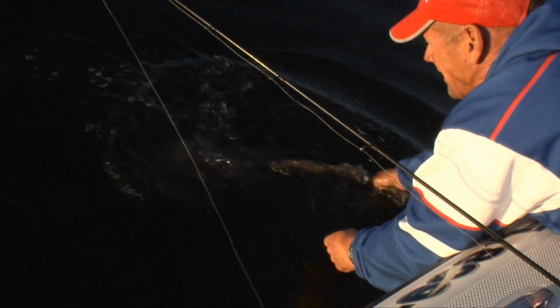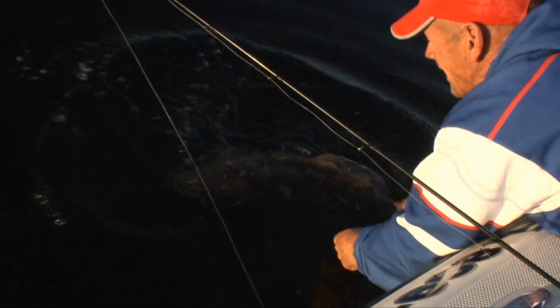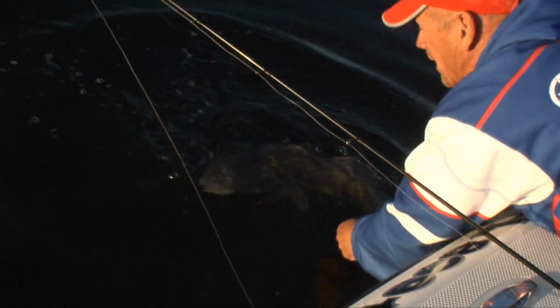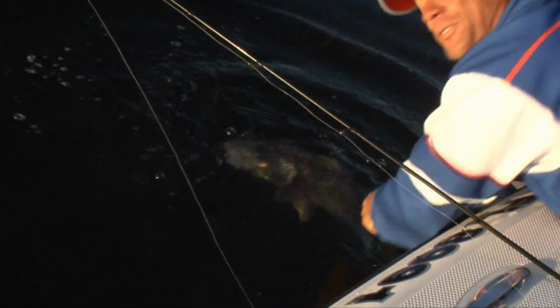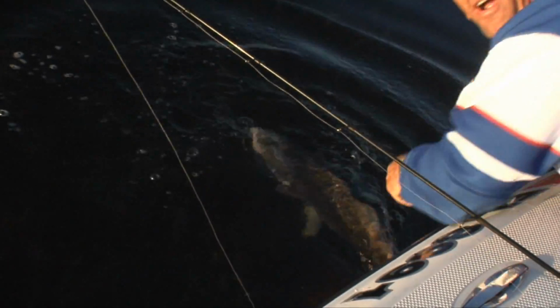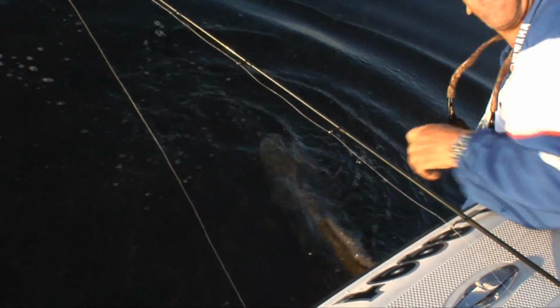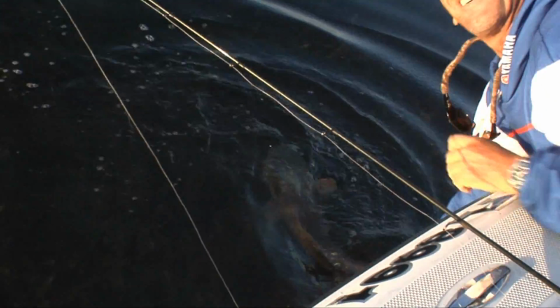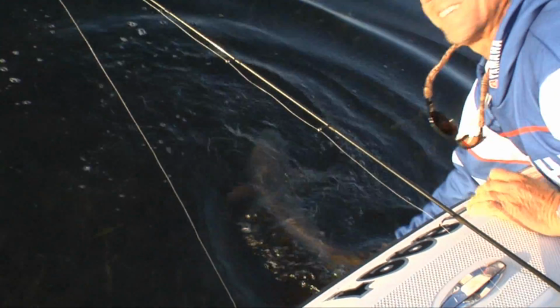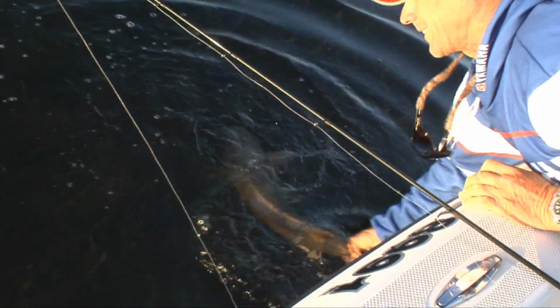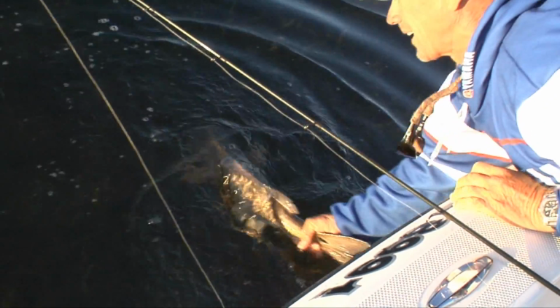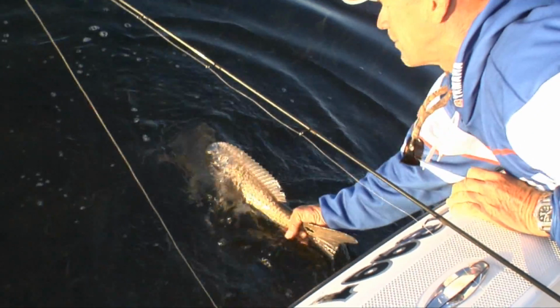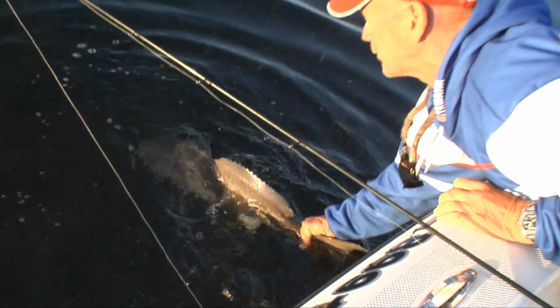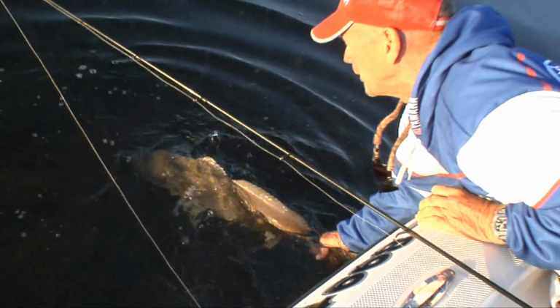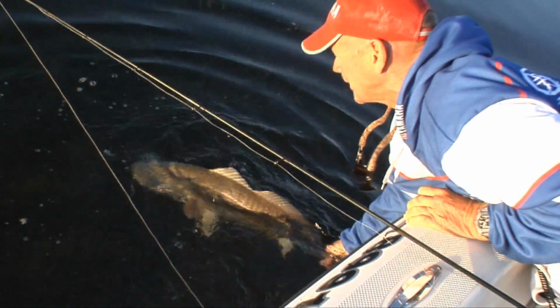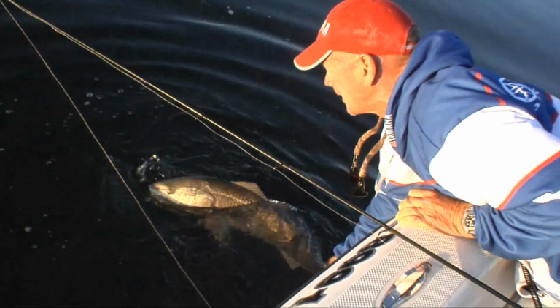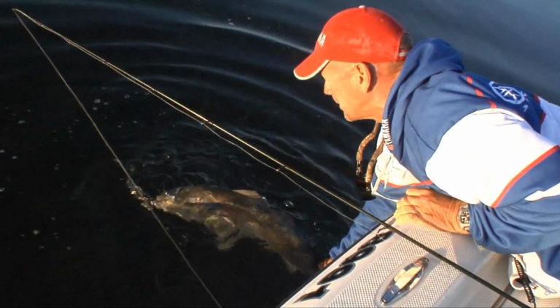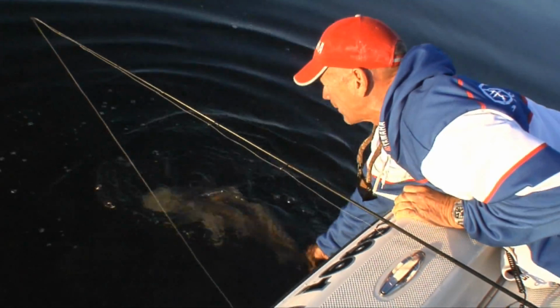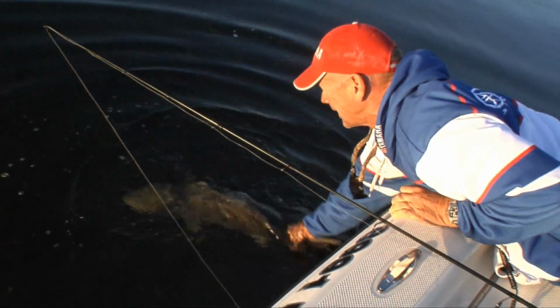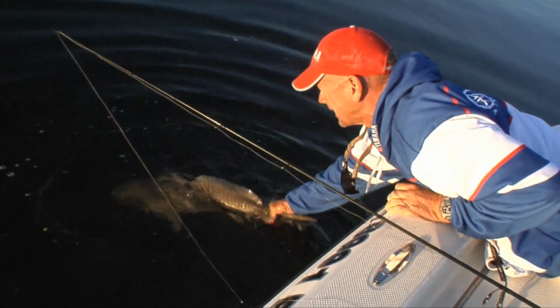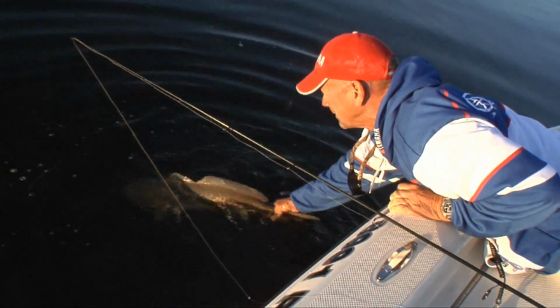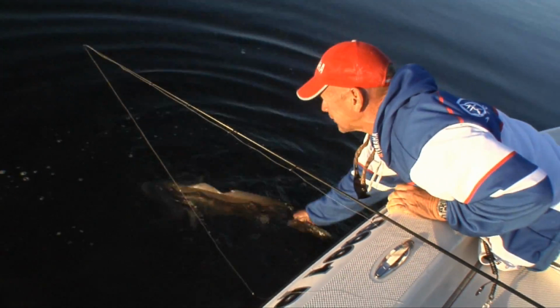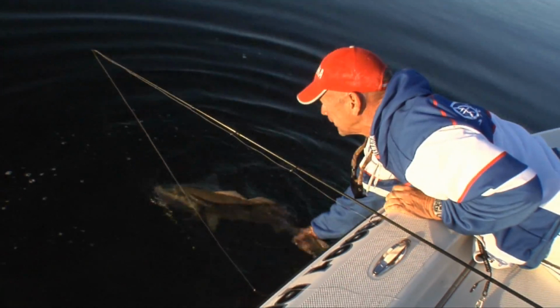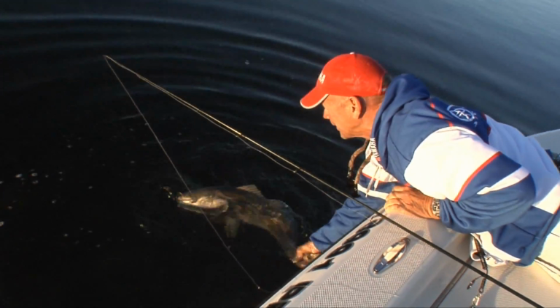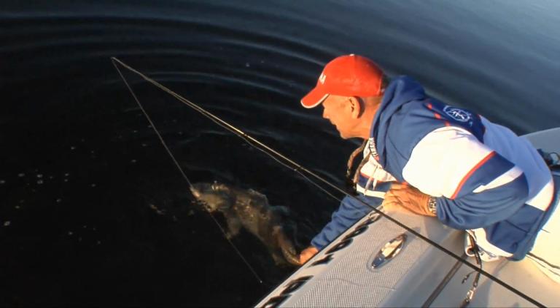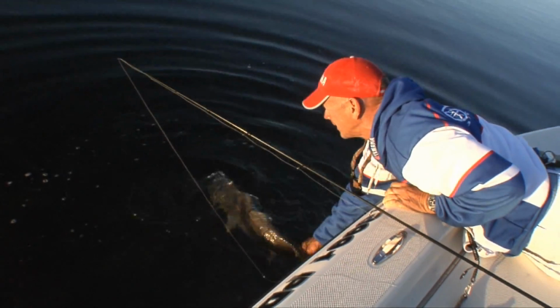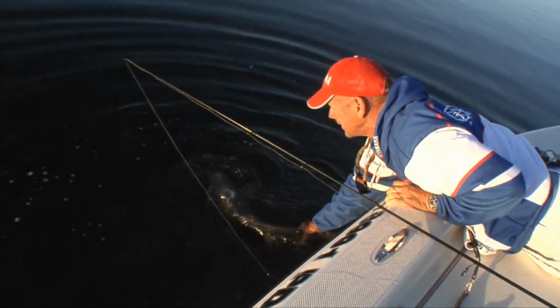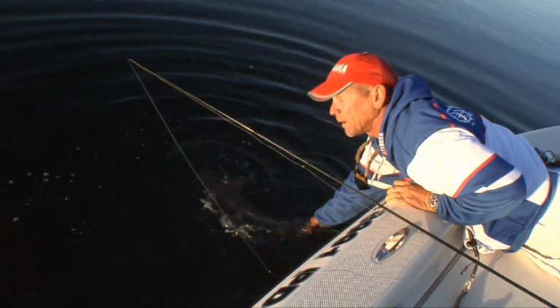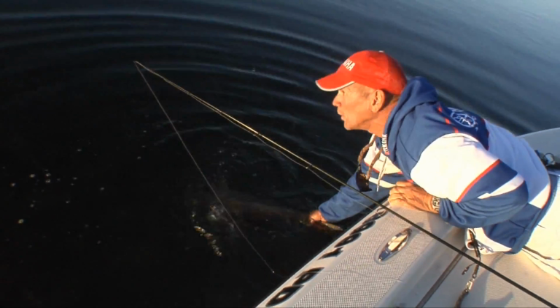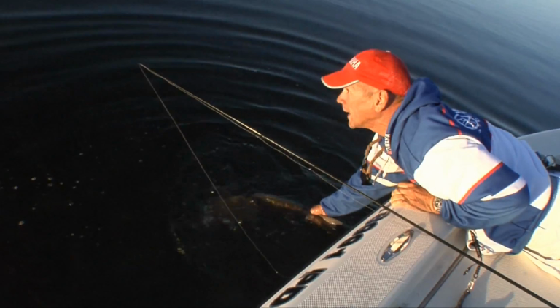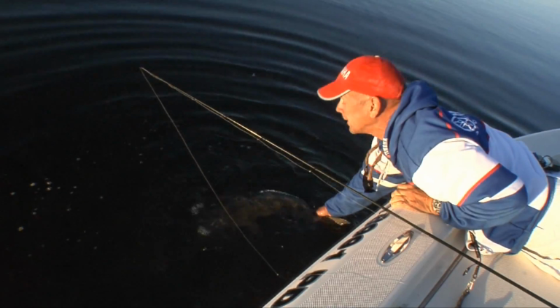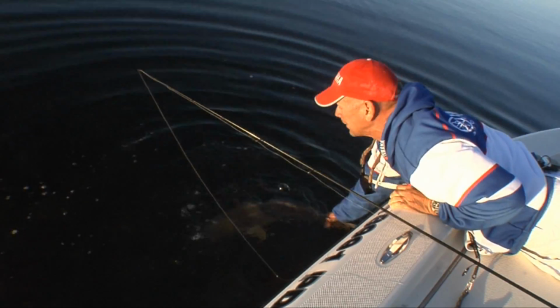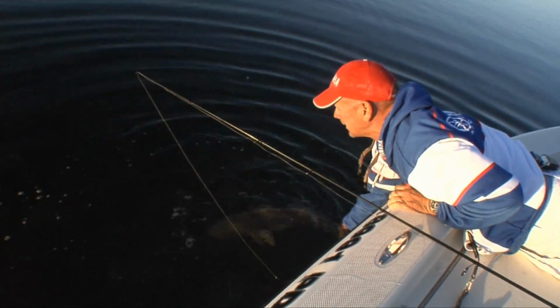I got my trout, I got my red. I need my snook, and we'll get him later.